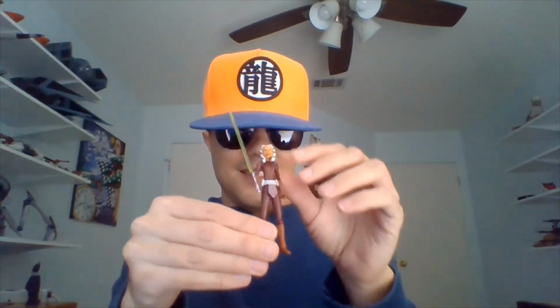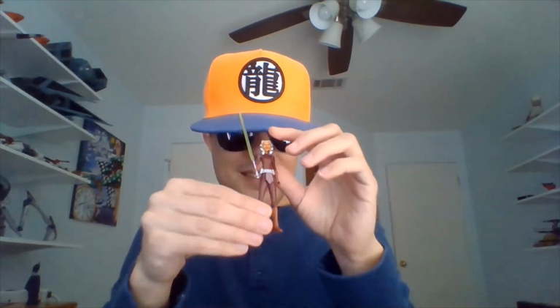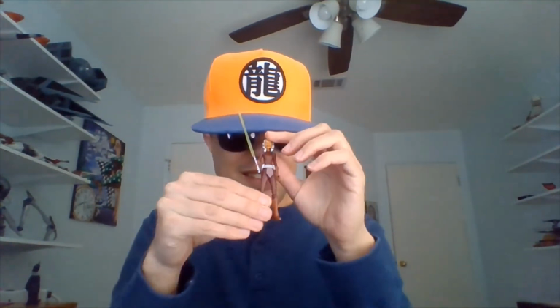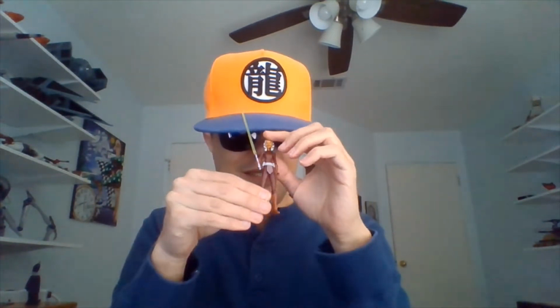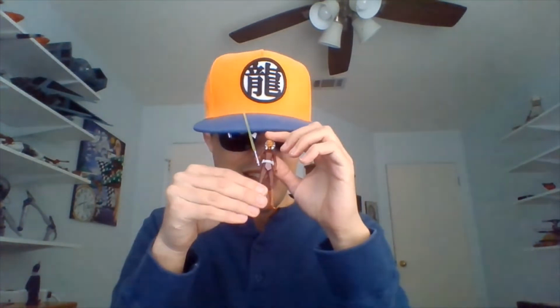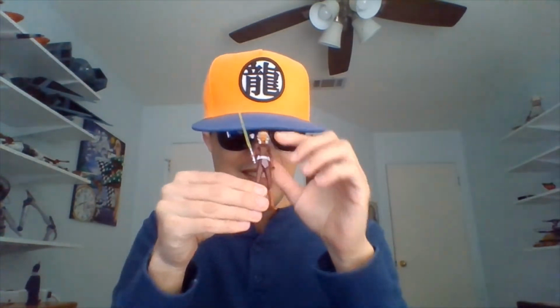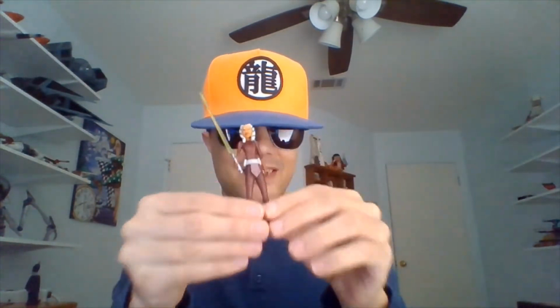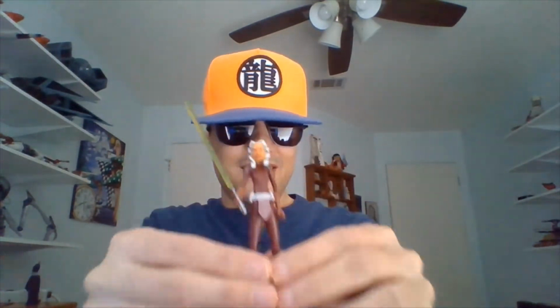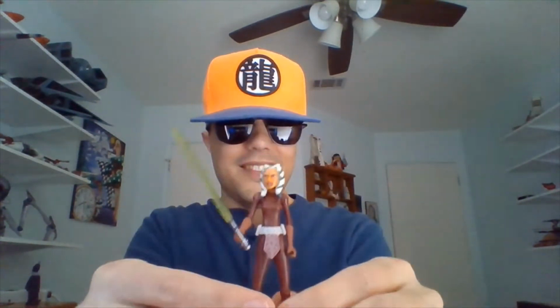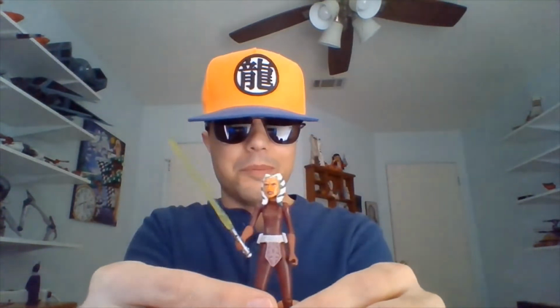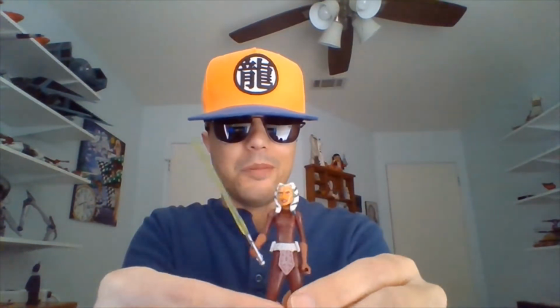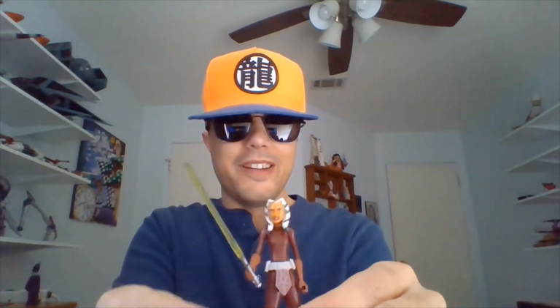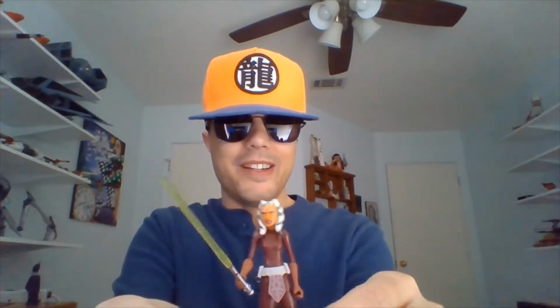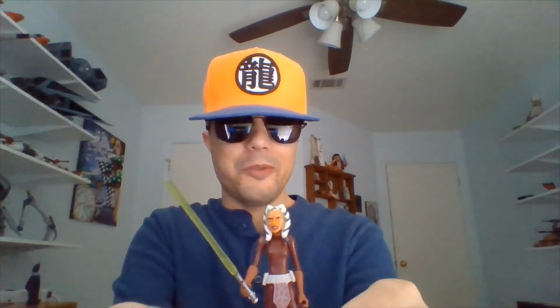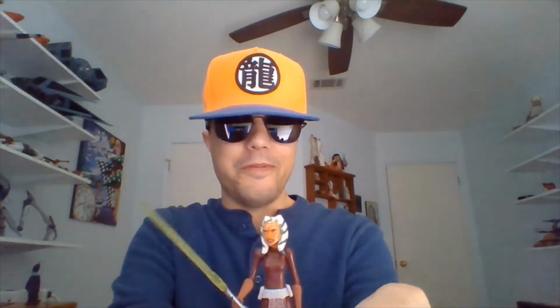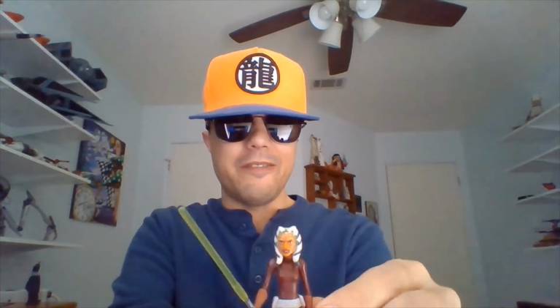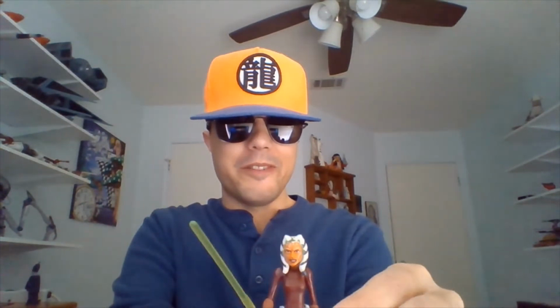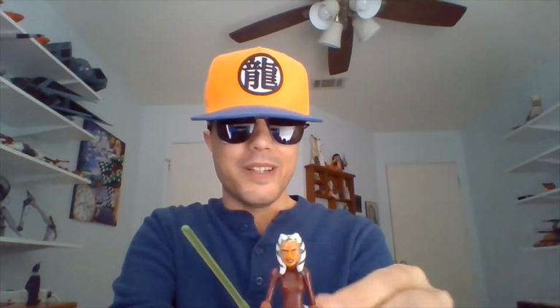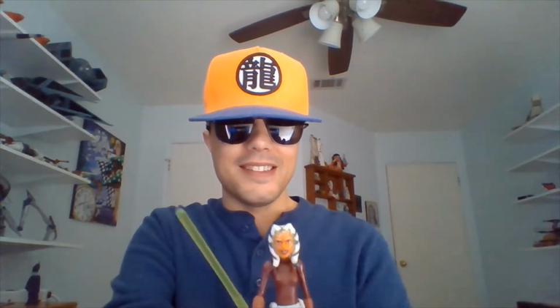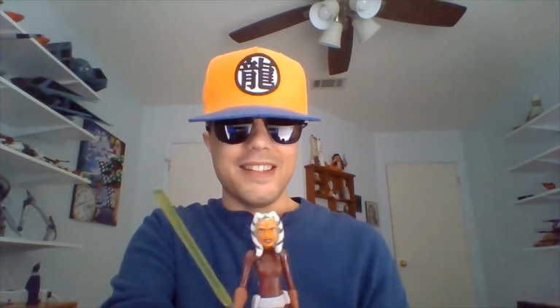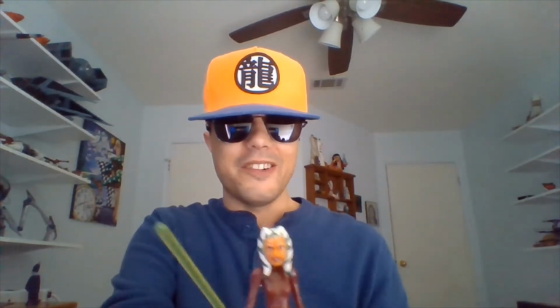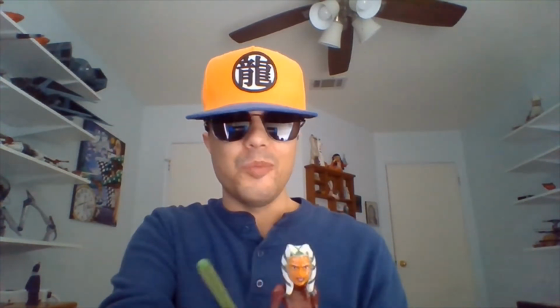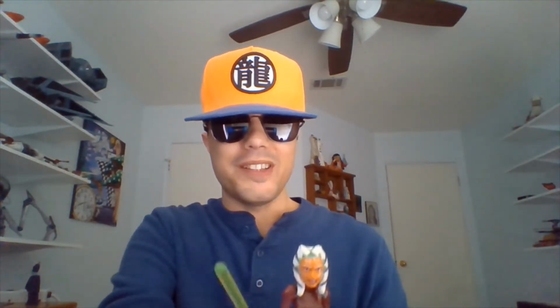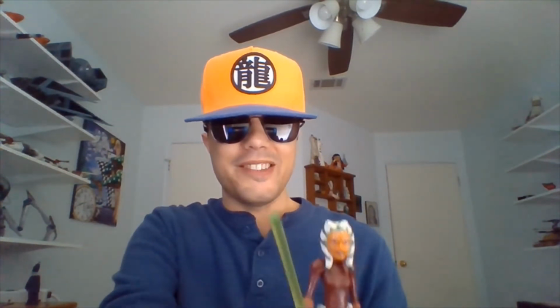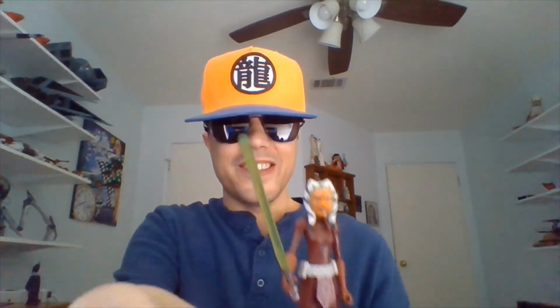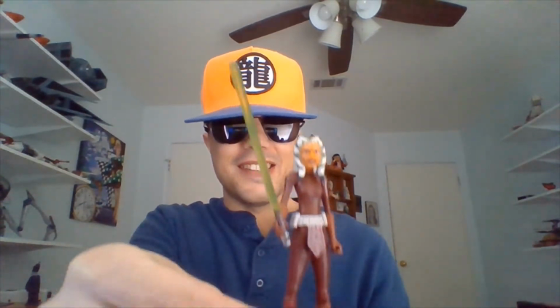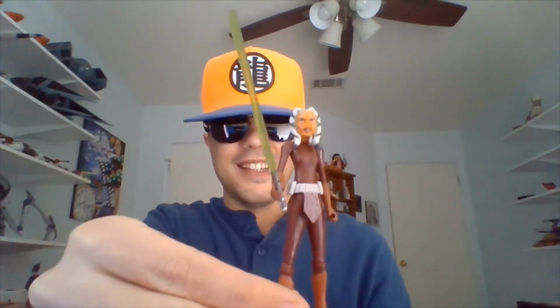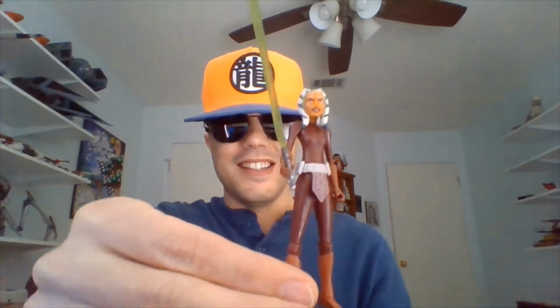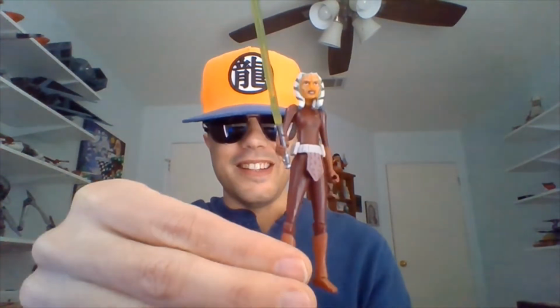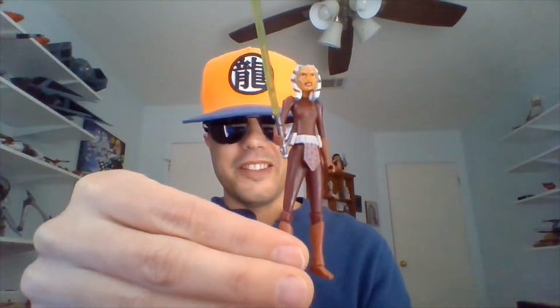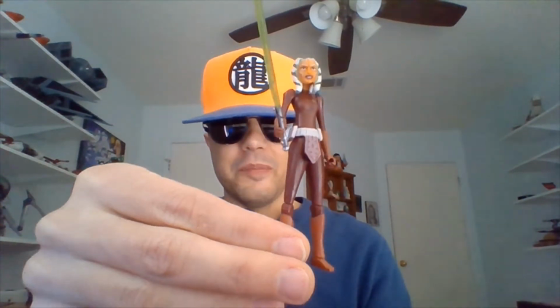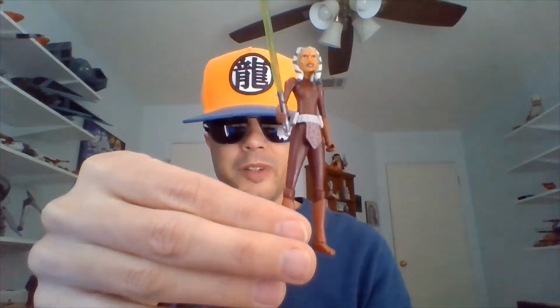All right, this is probably gonna be a short figure review because there are no more accessories that she comes with.